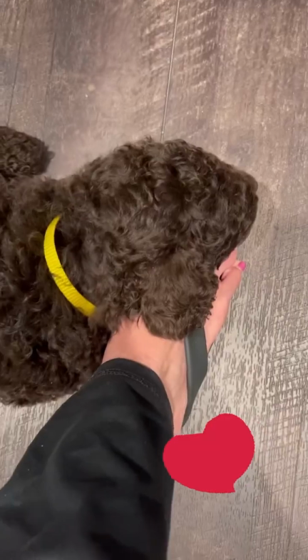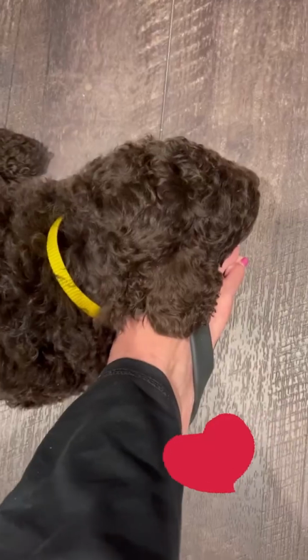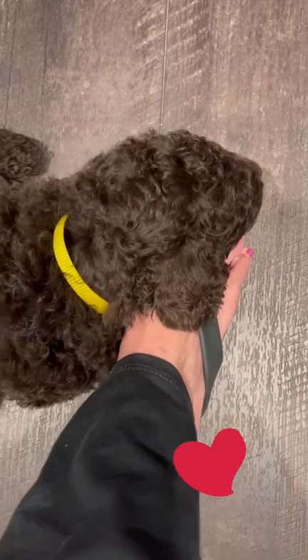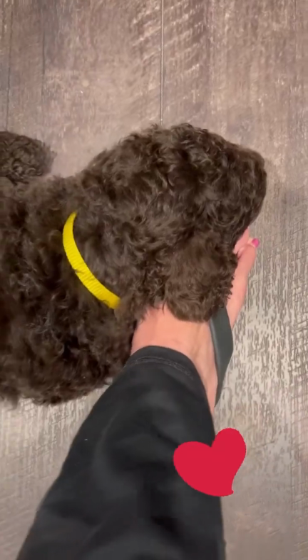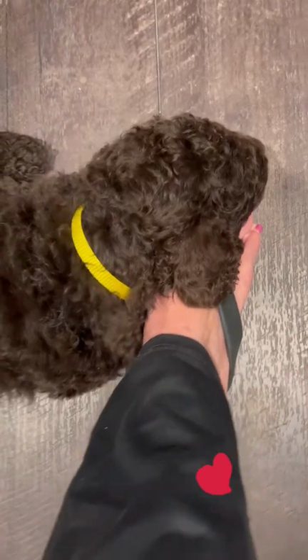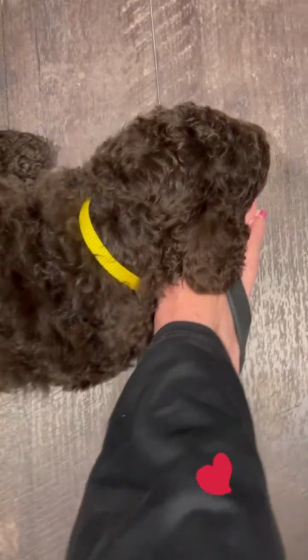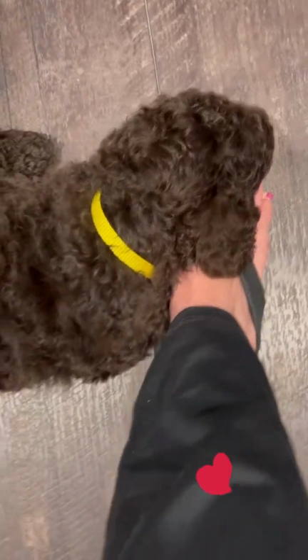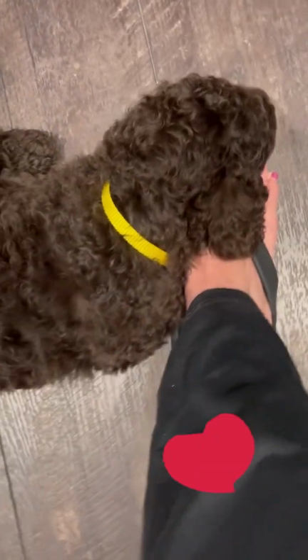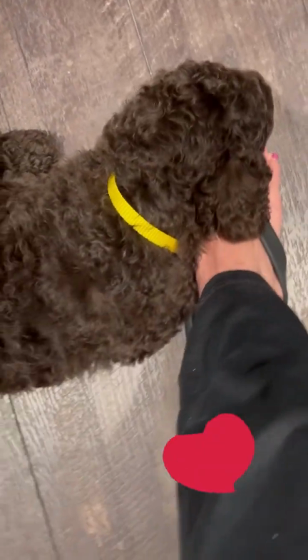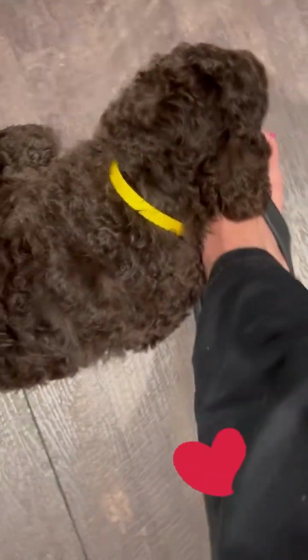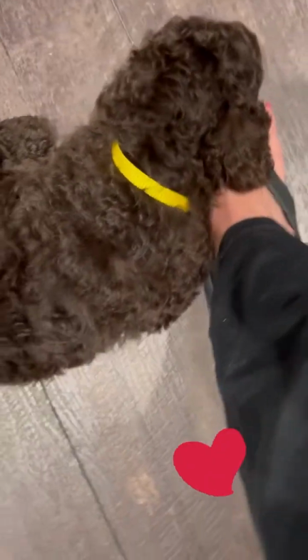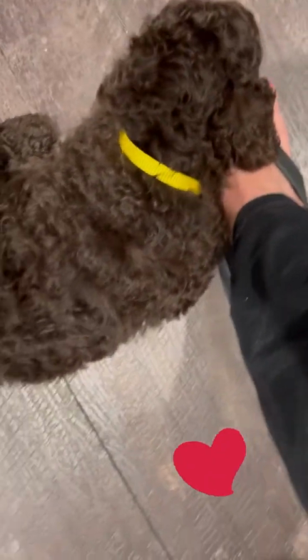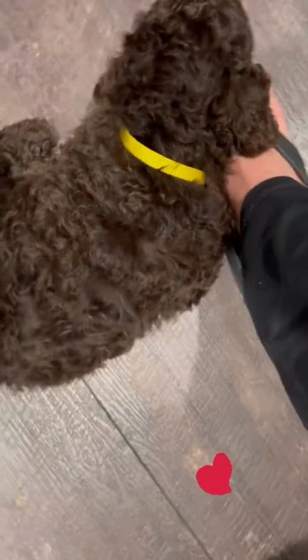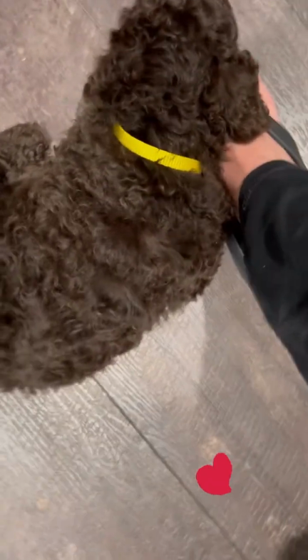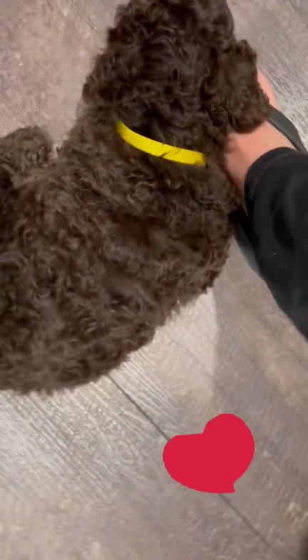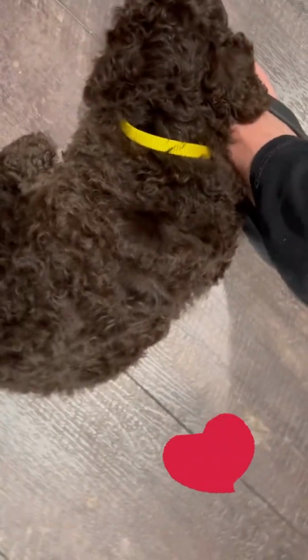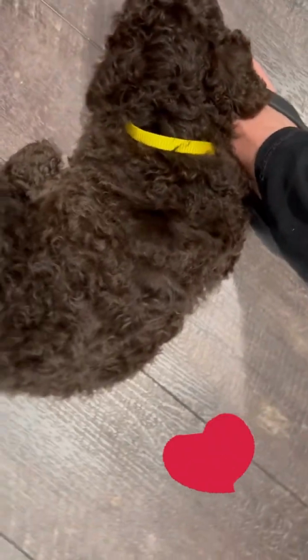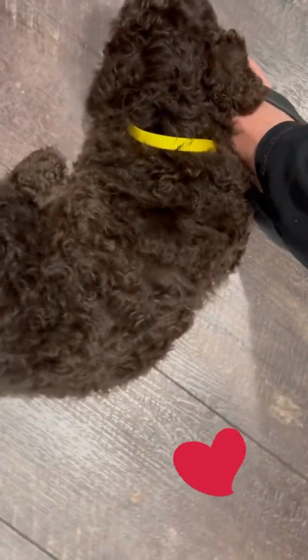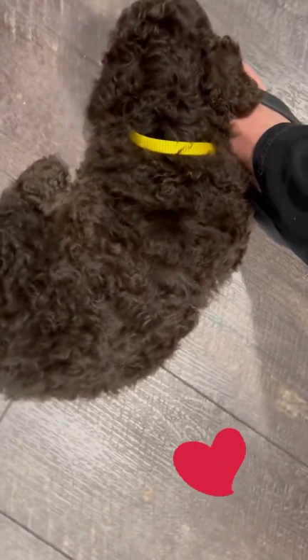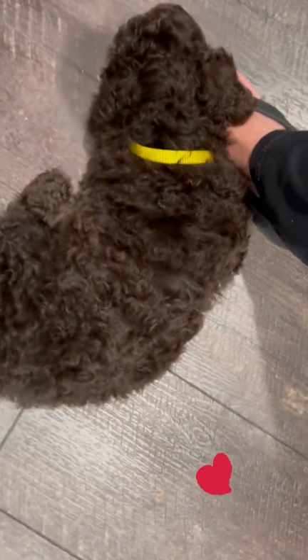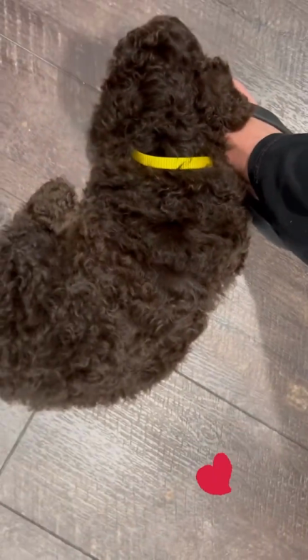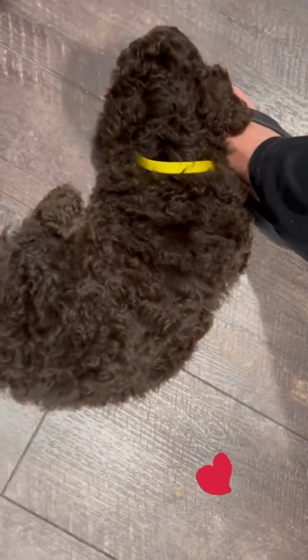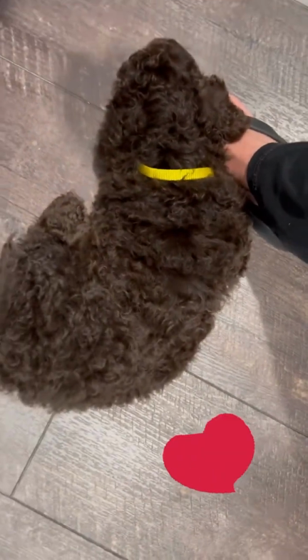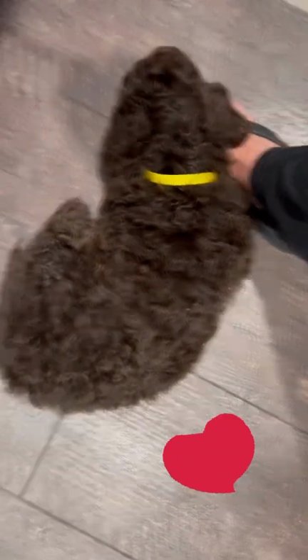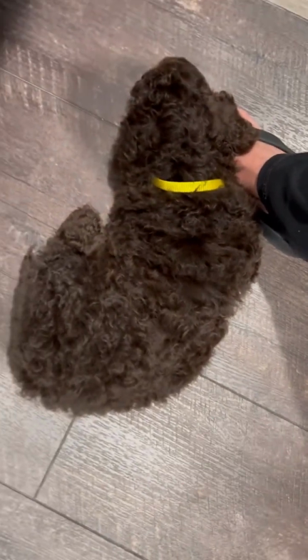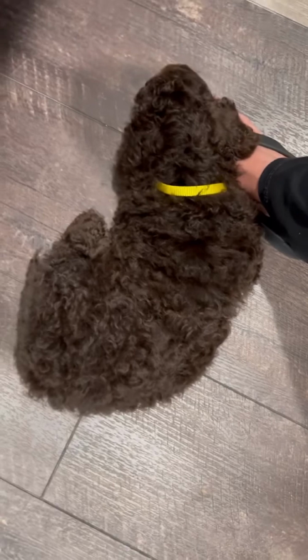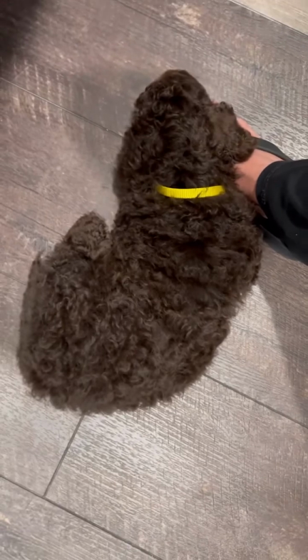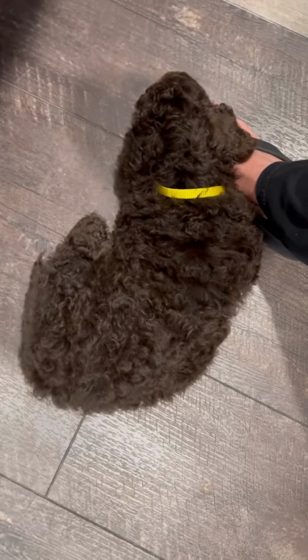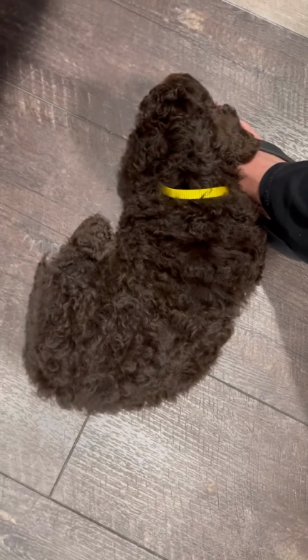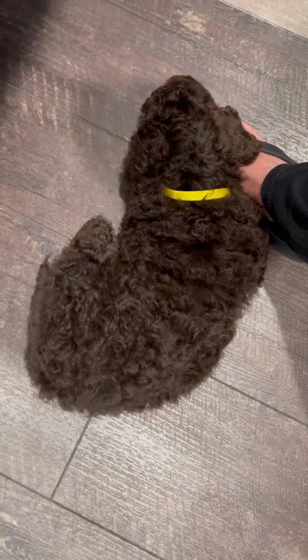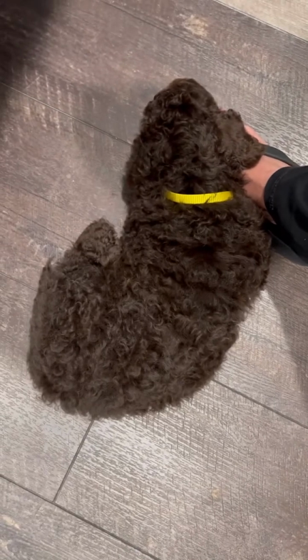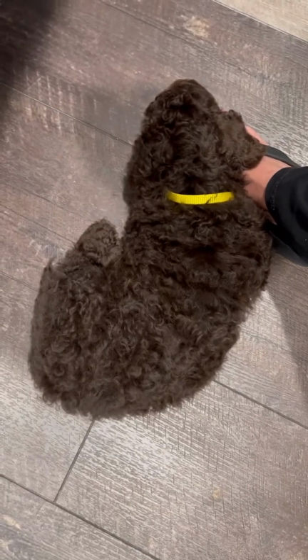Y'all, we got a new grandbaby. He has laid on my feet the whole time I've been shredding the cheese.